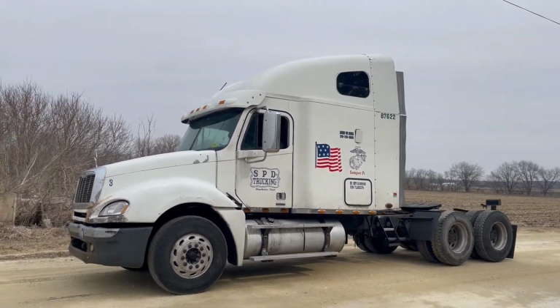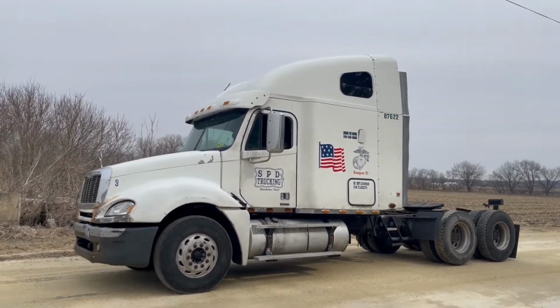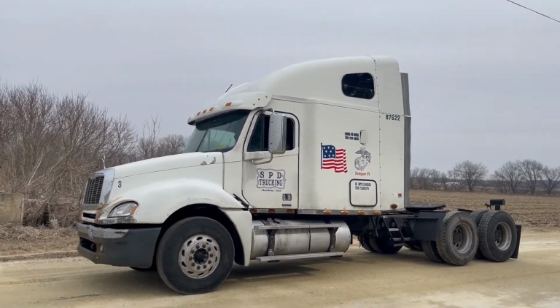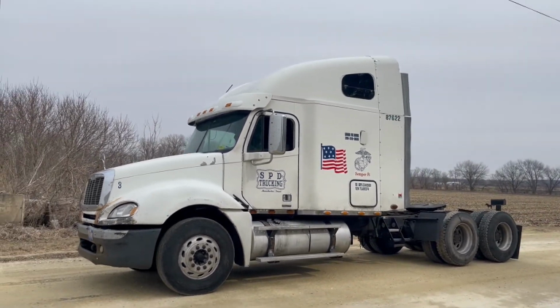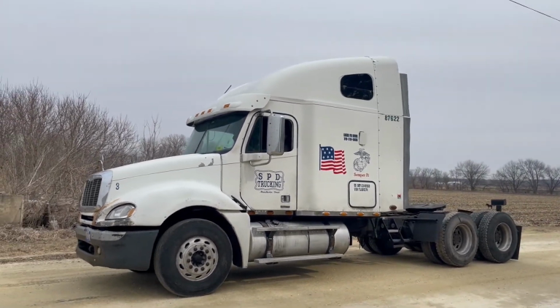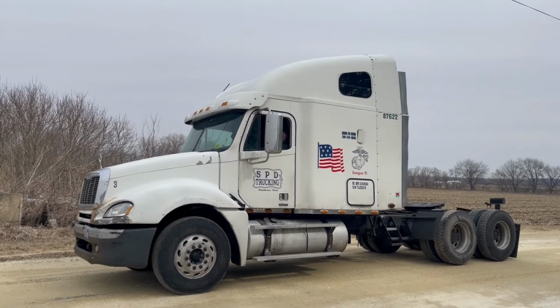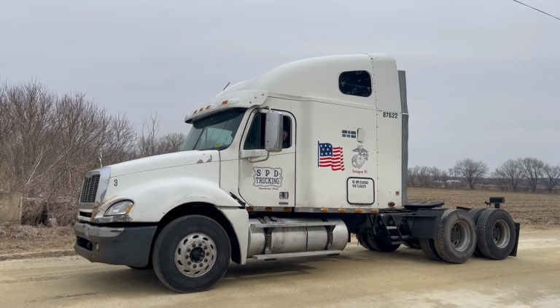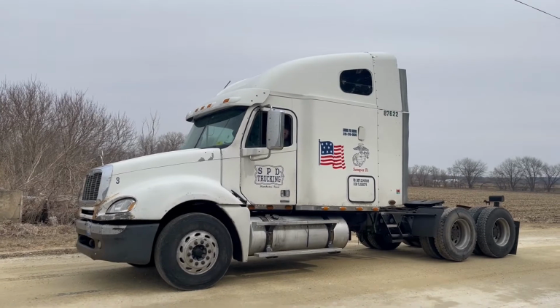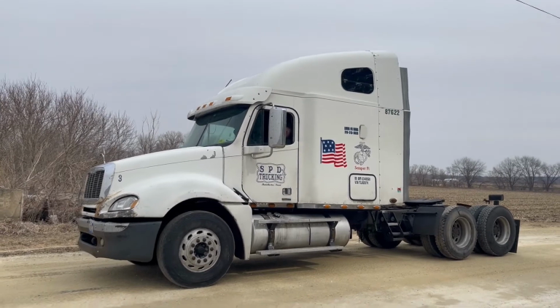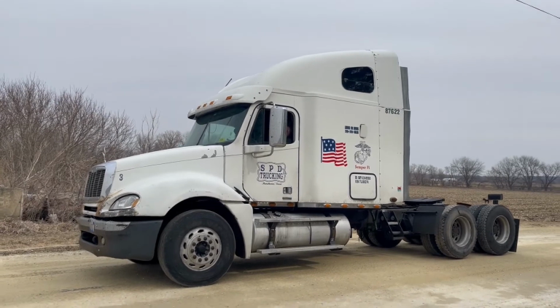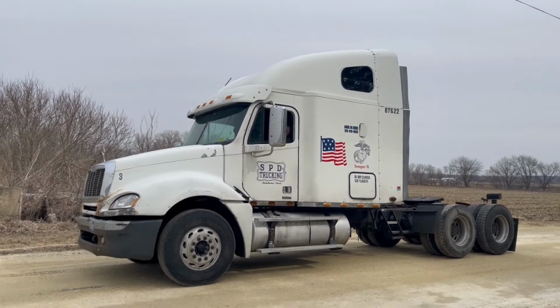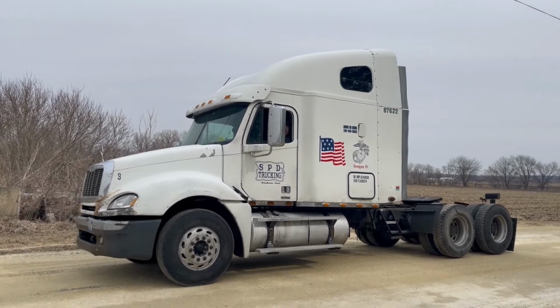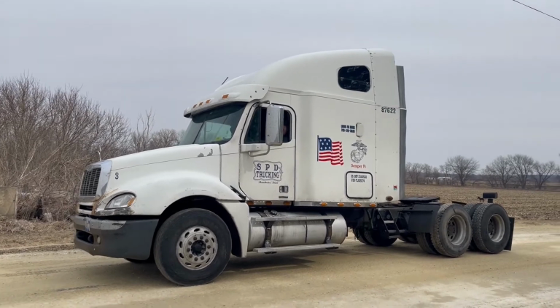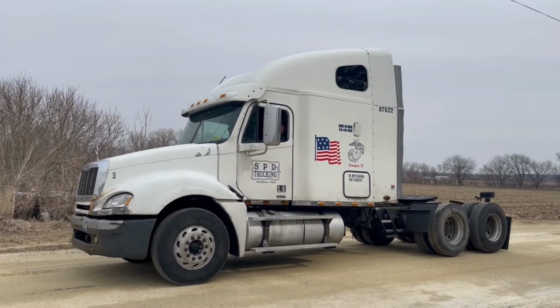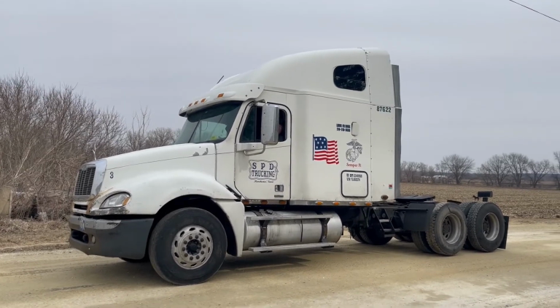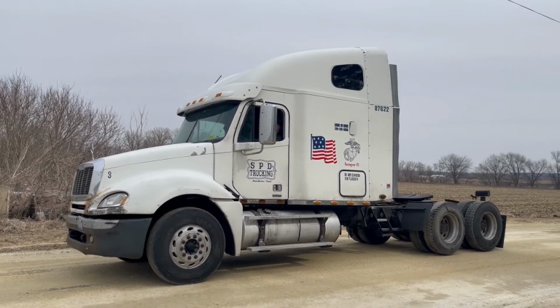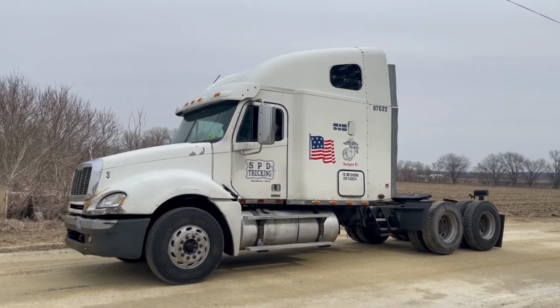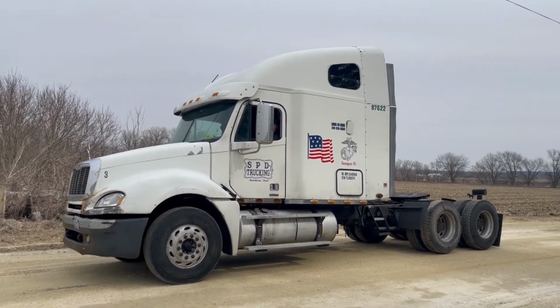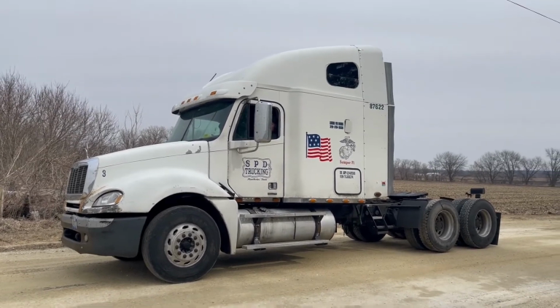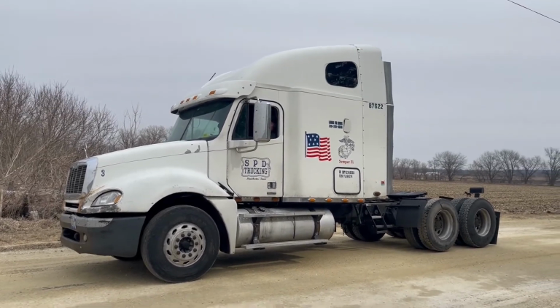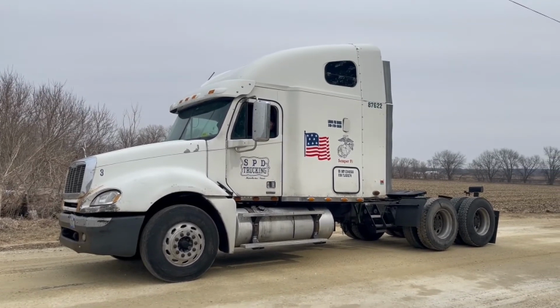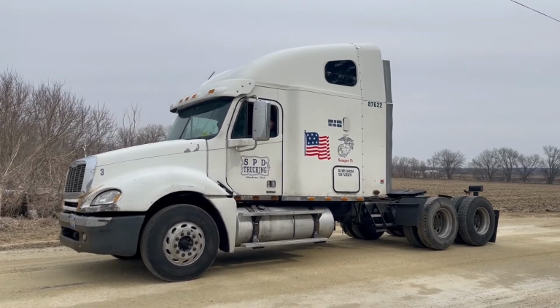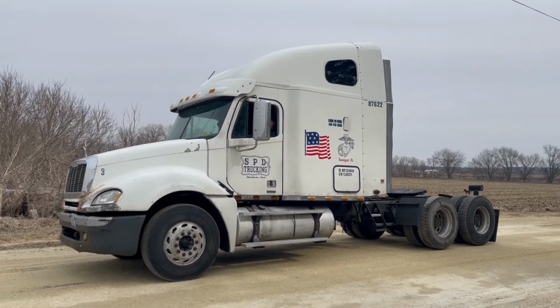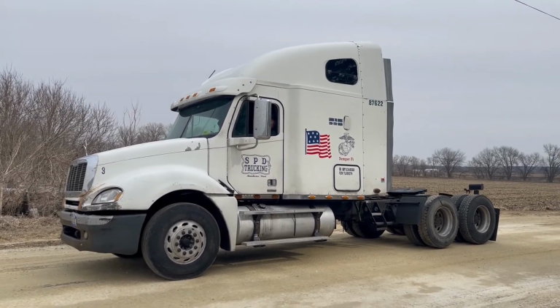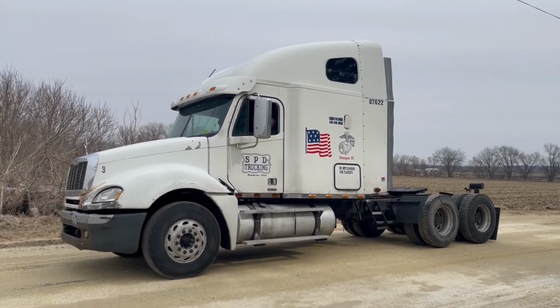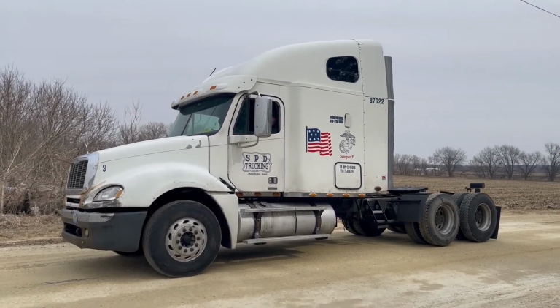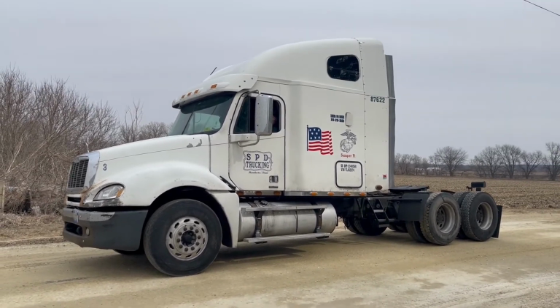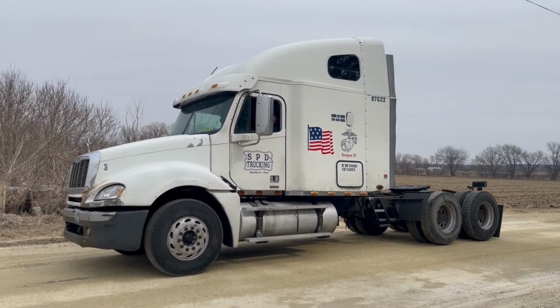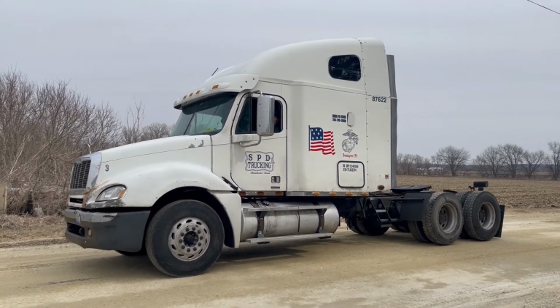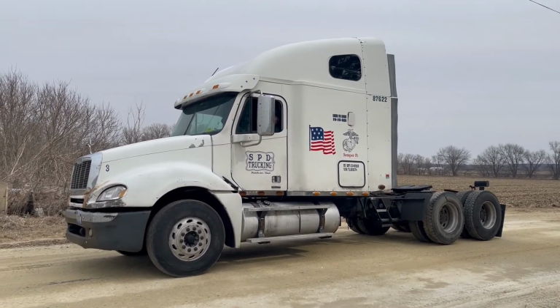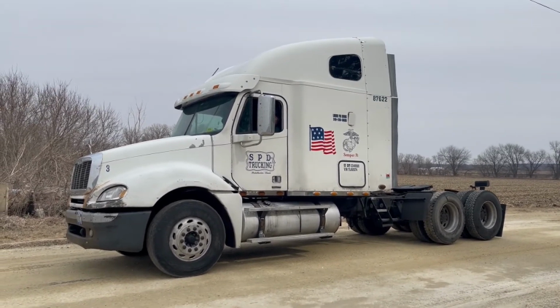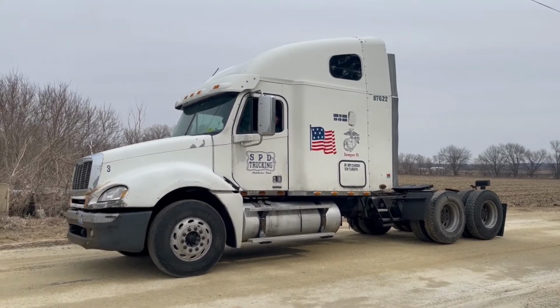So there's the demo of the 2007 Freightliner Columbia sleeper truck. Good luck at auction time.